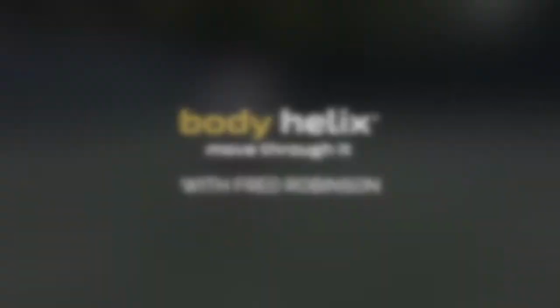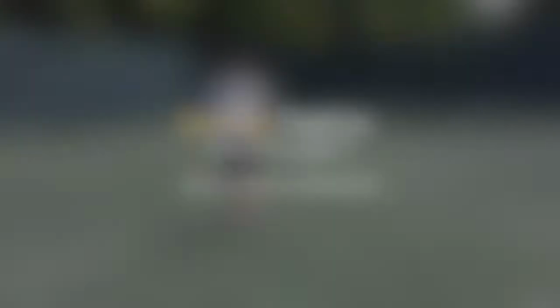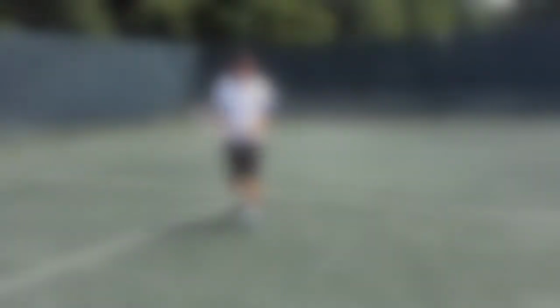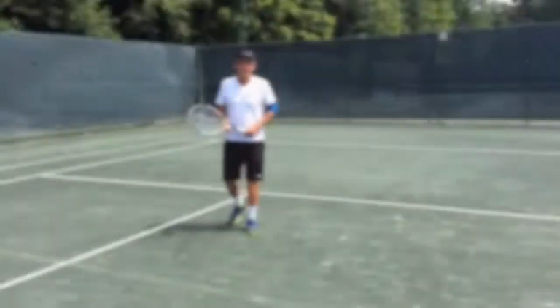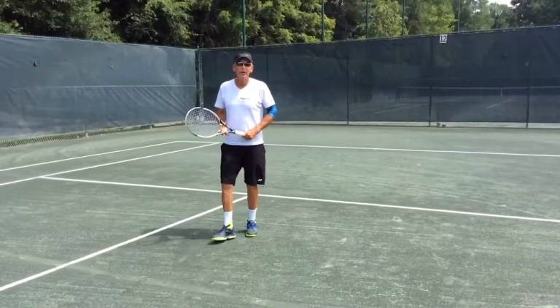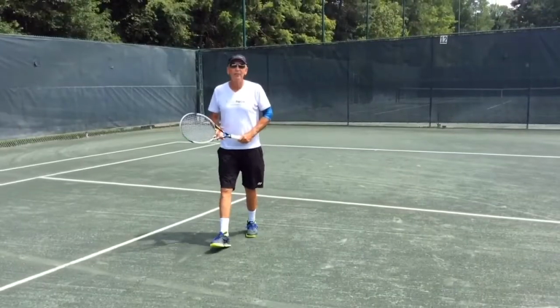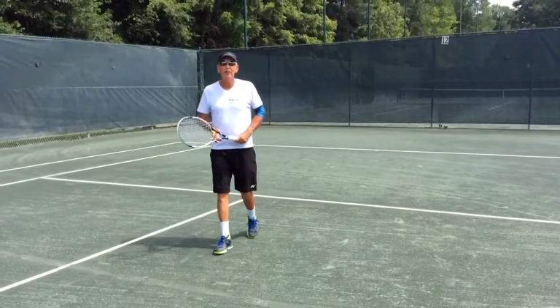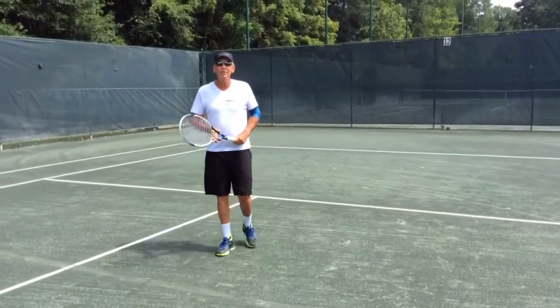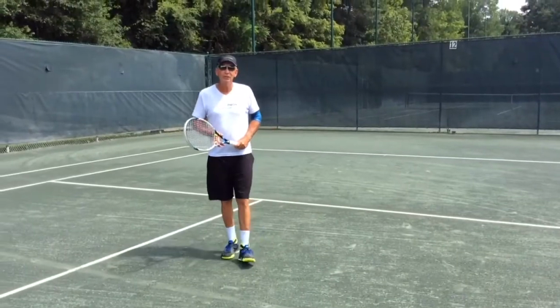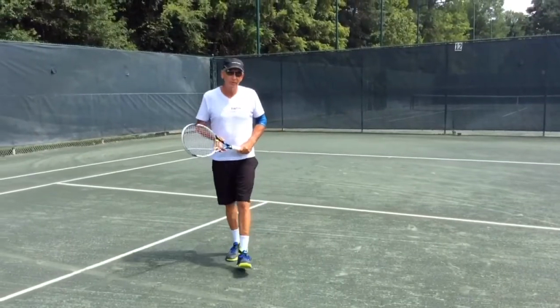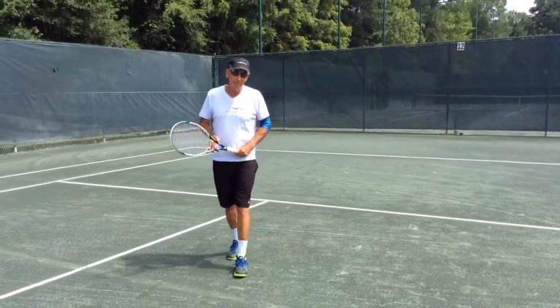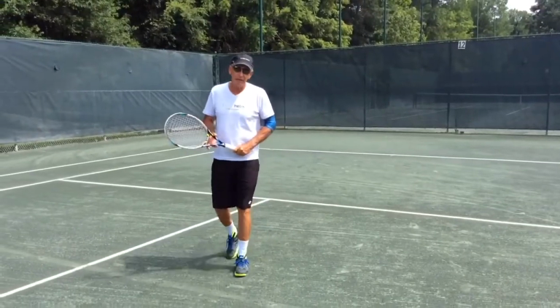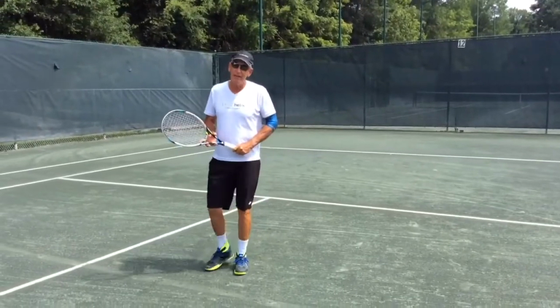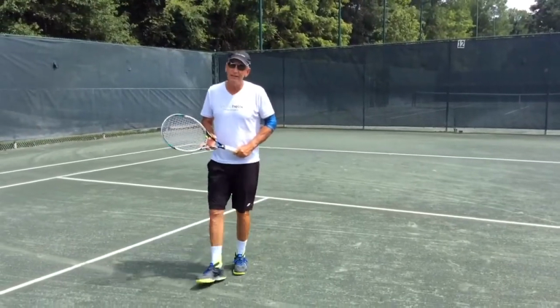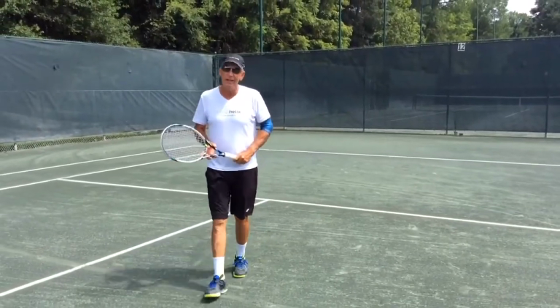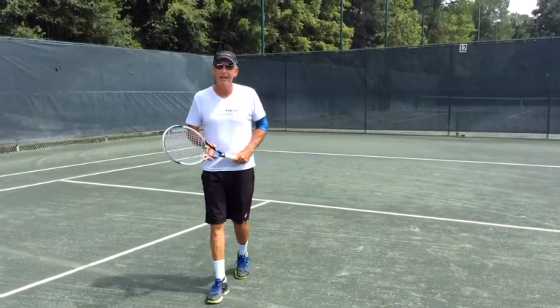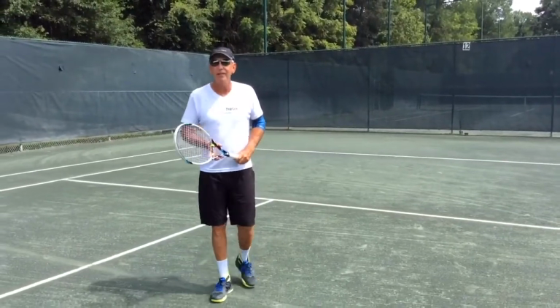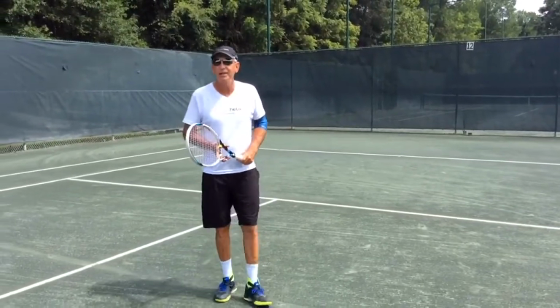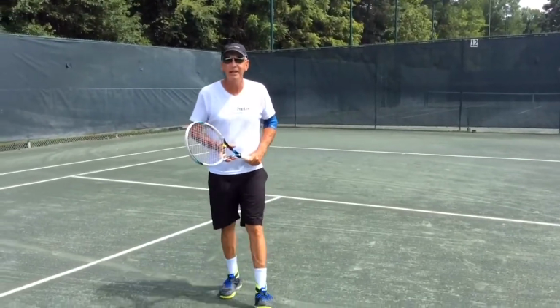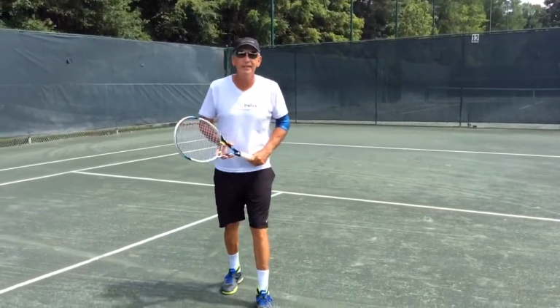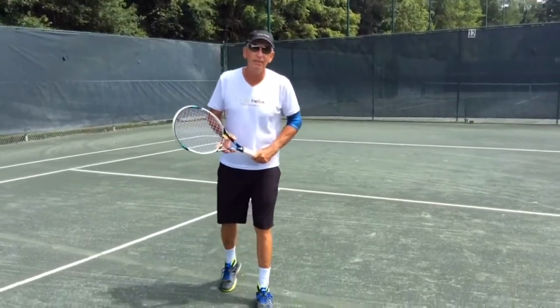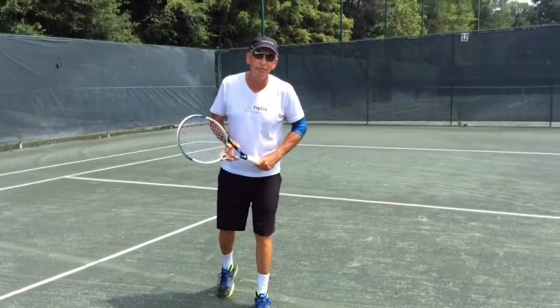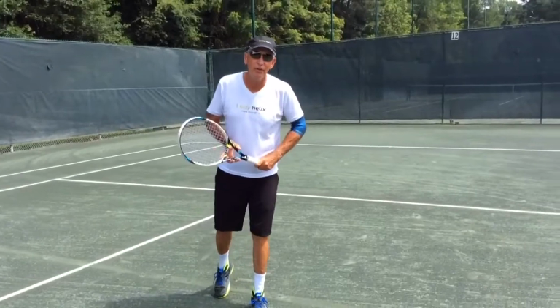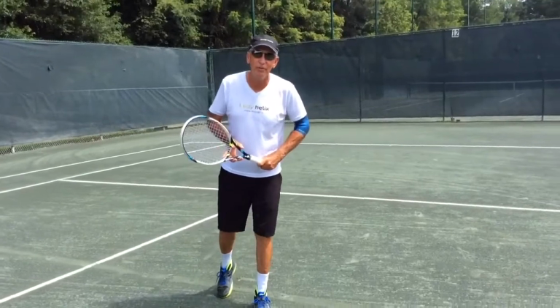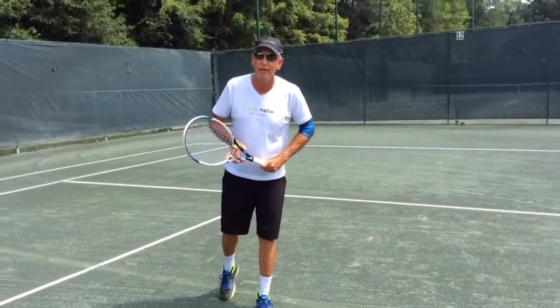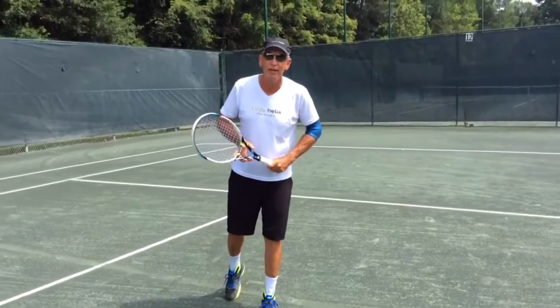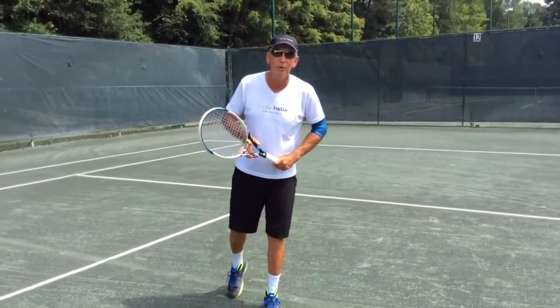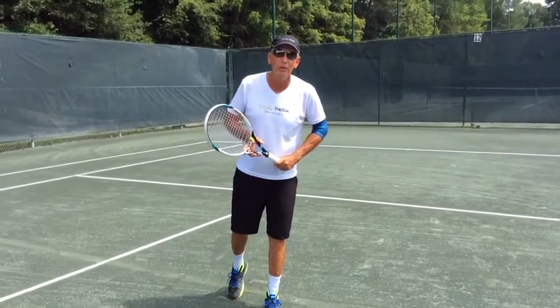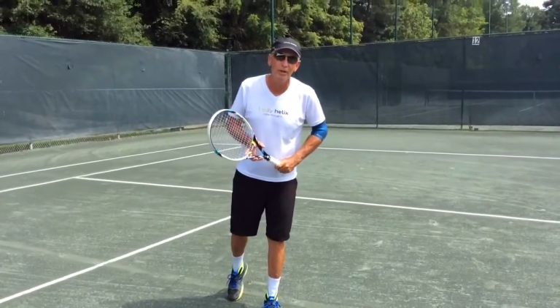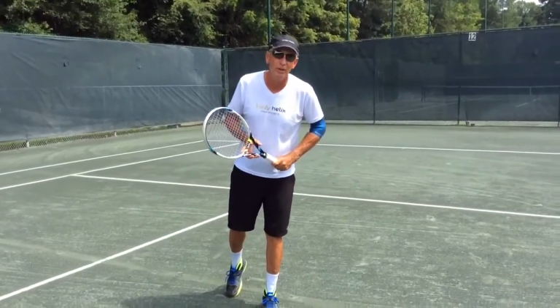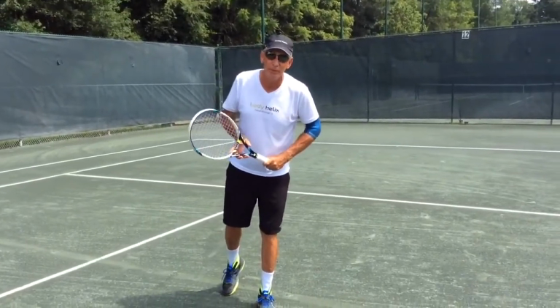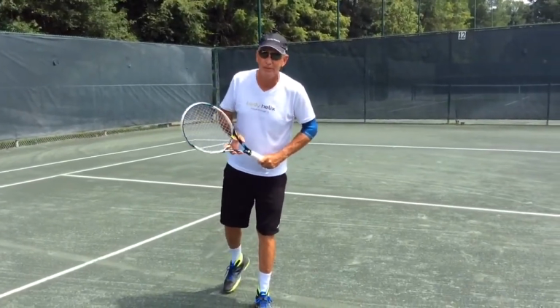Hi everyone, I'm Fred Robinson with Team Body Helix. I have a tennis tip for you that will help you win a lot of points.